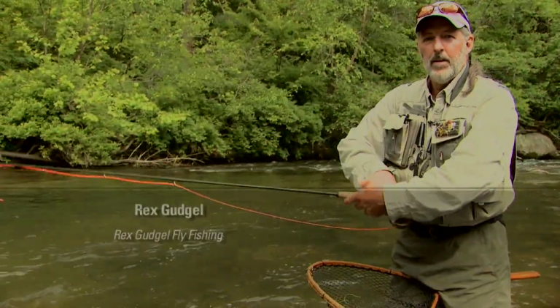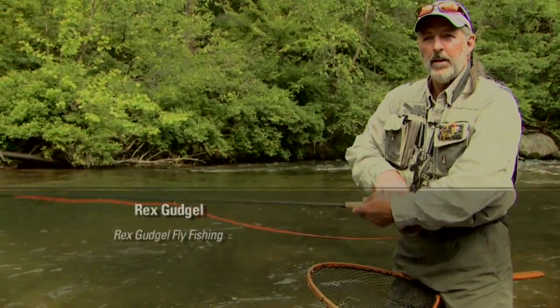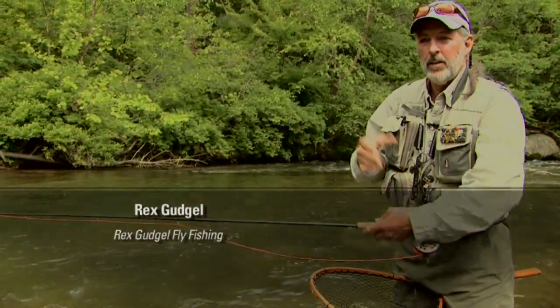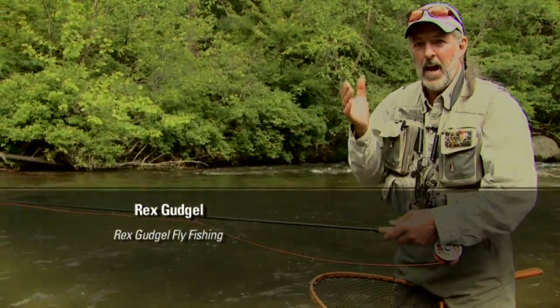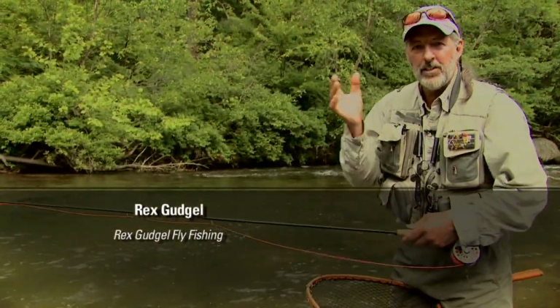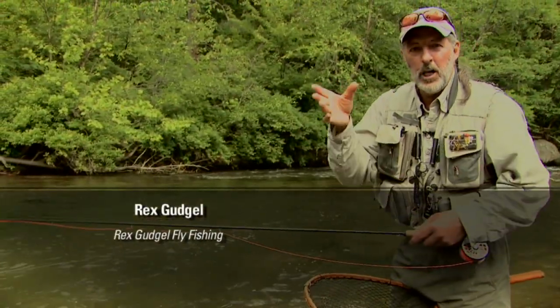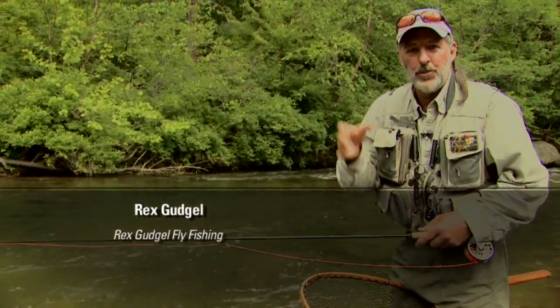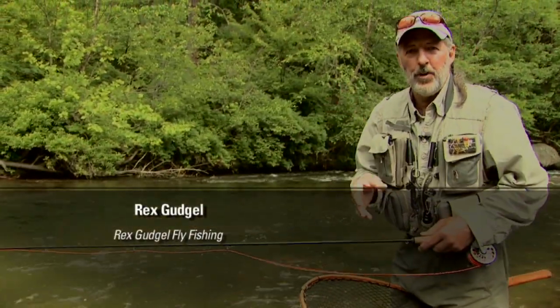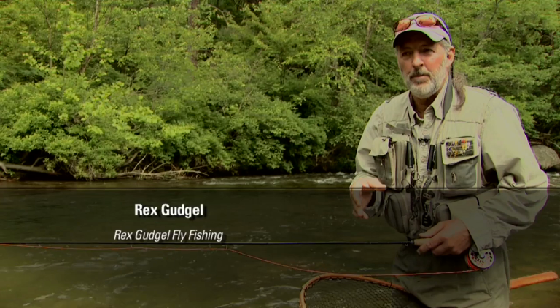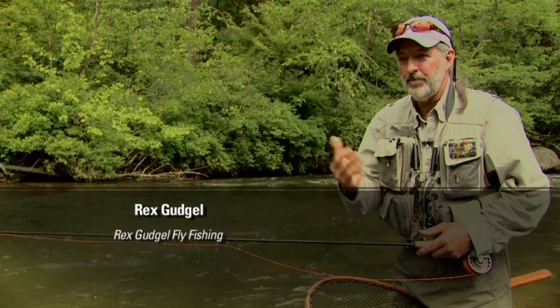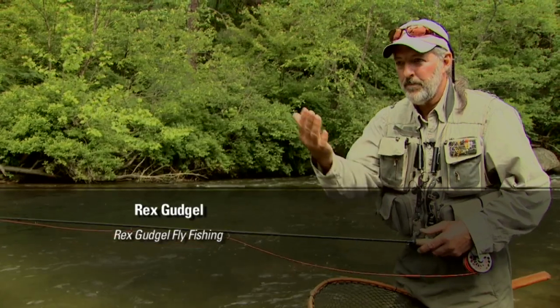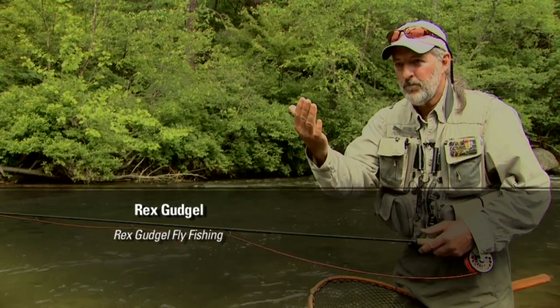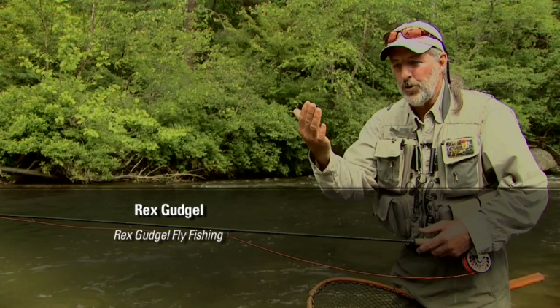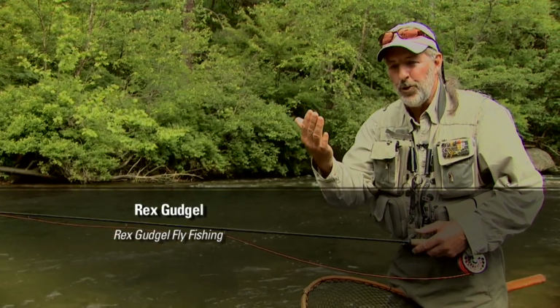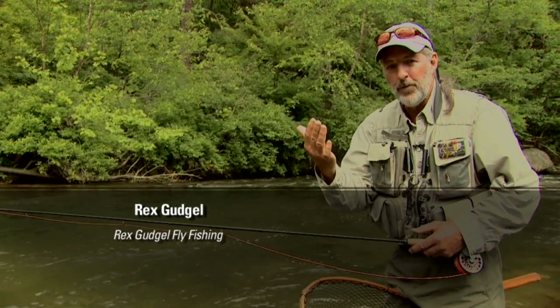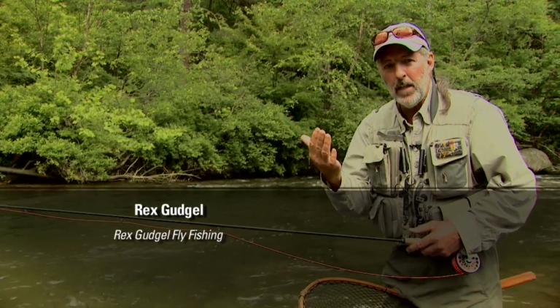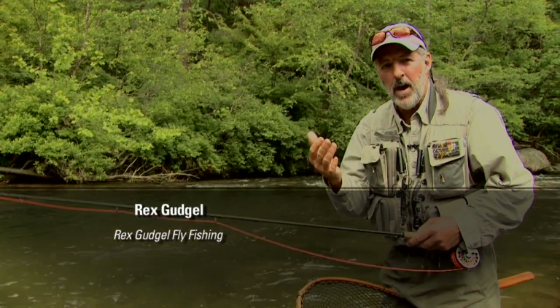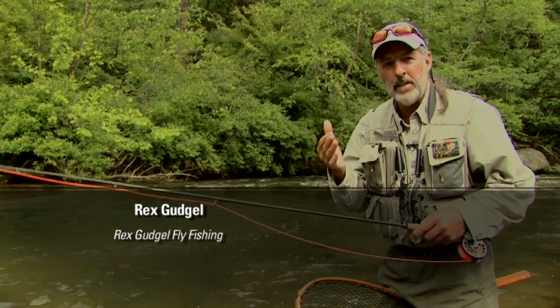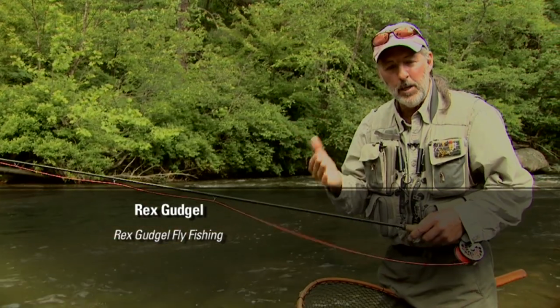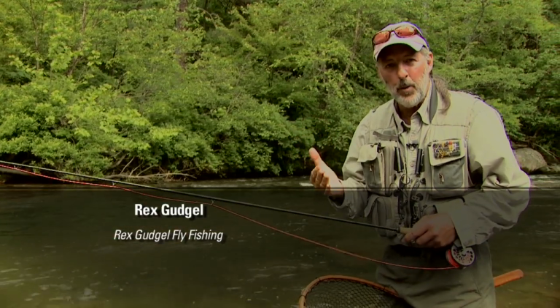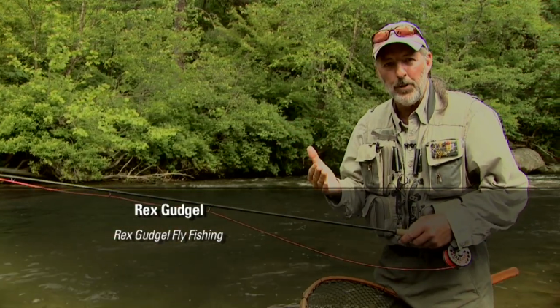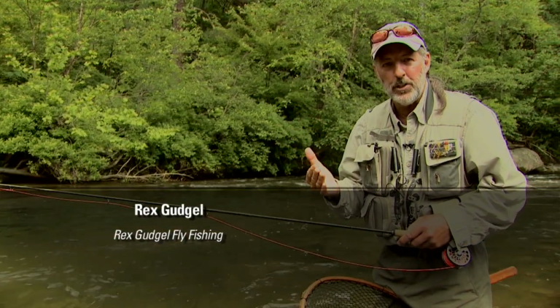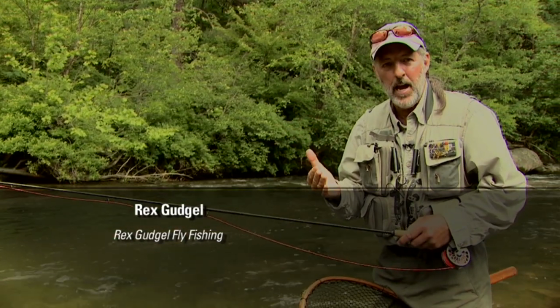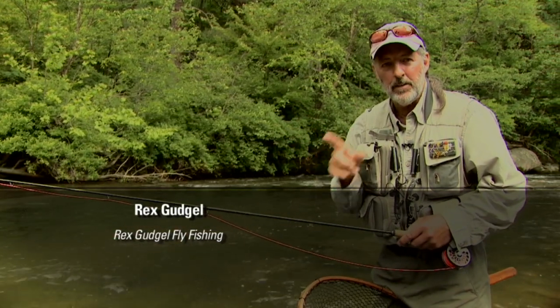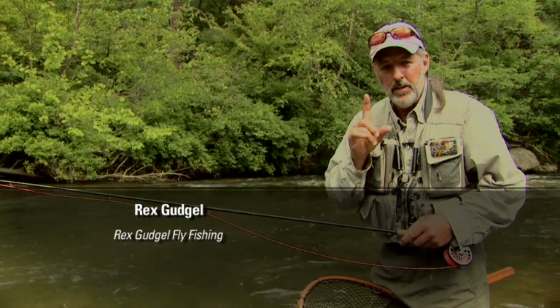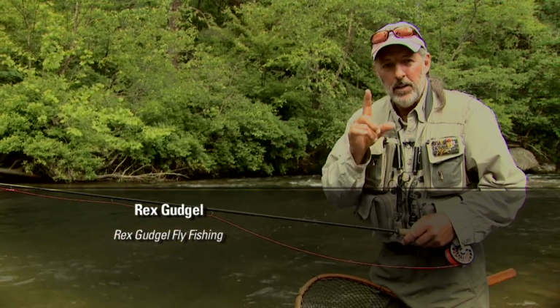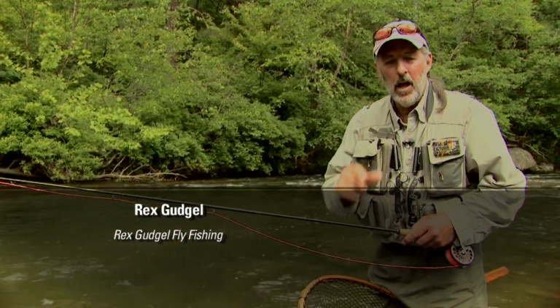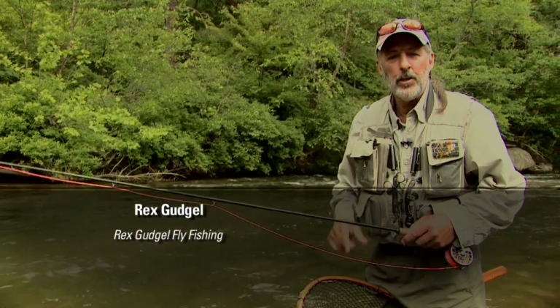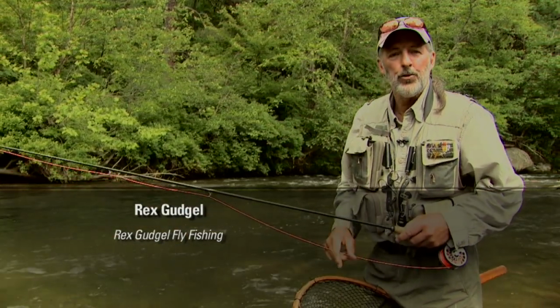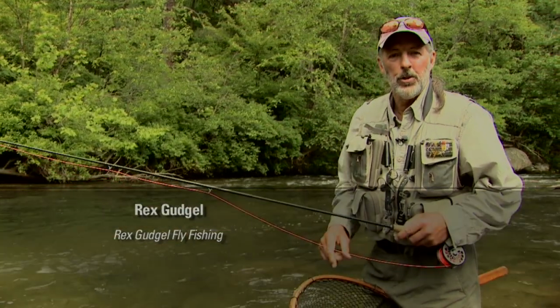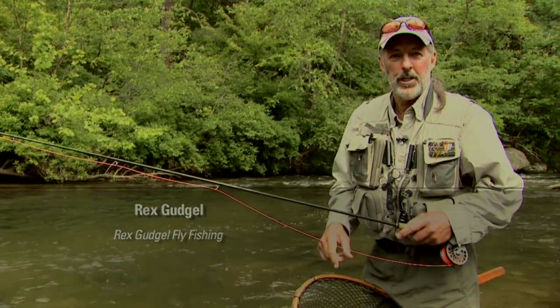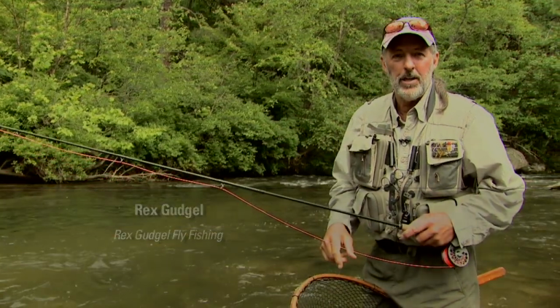Again, casting upstream. Retrieve that line. Keep up with the slack. Line control is the key.